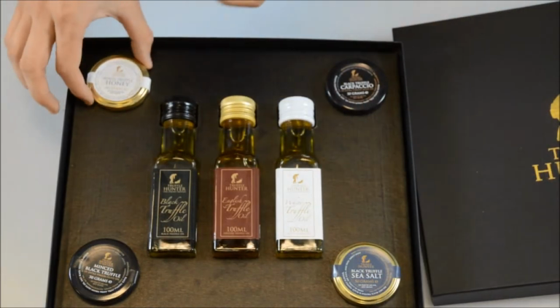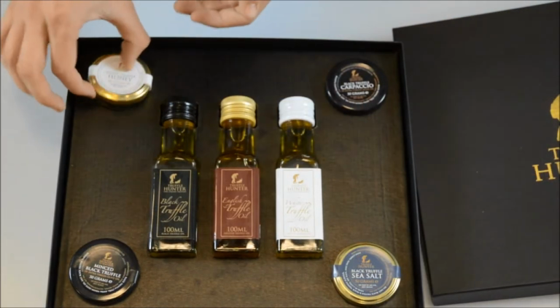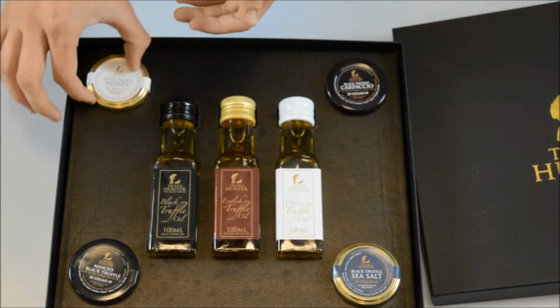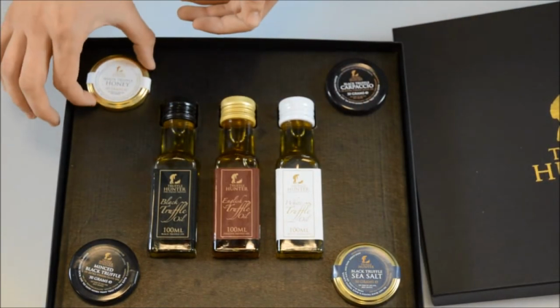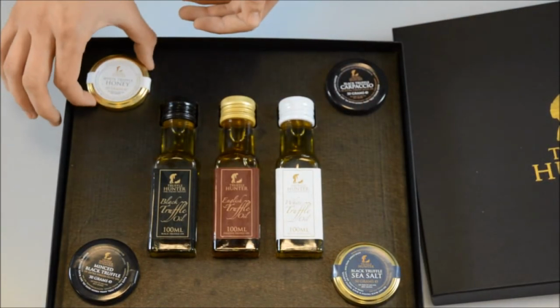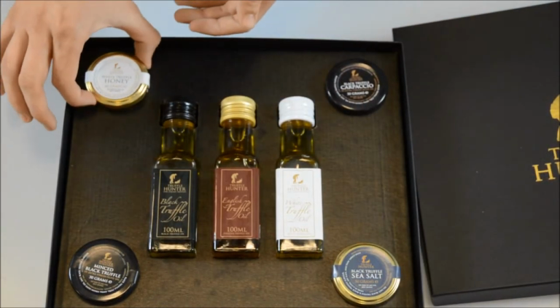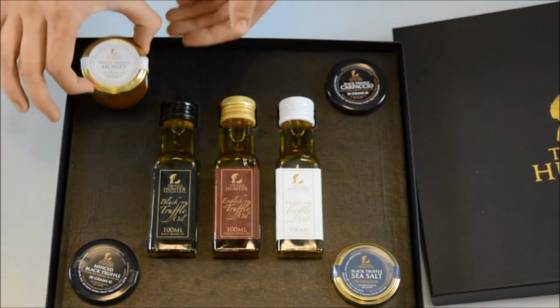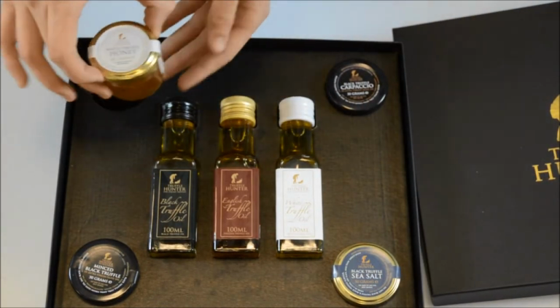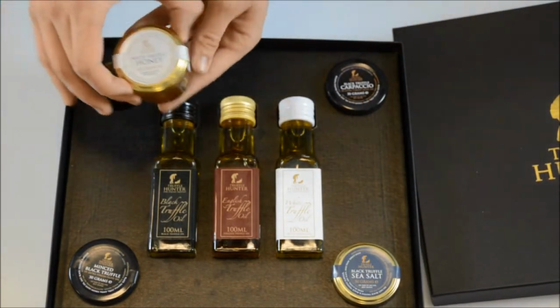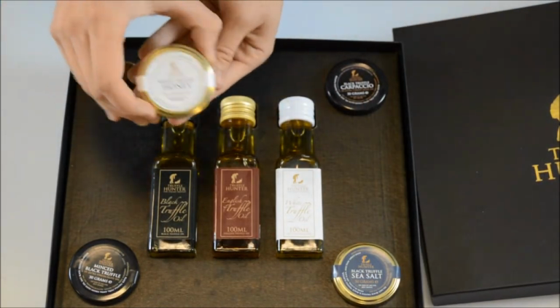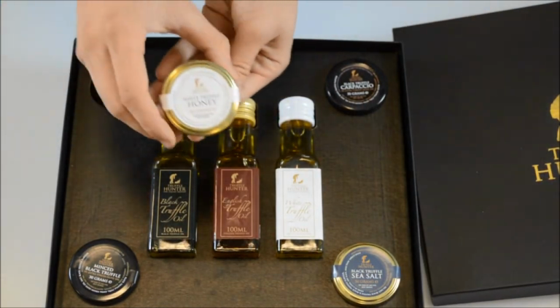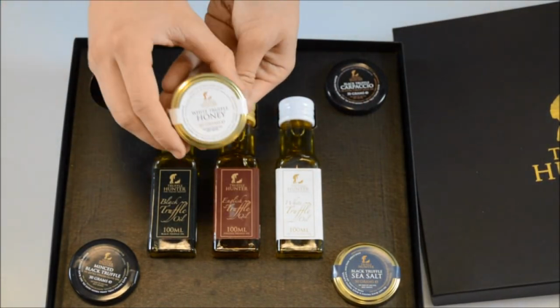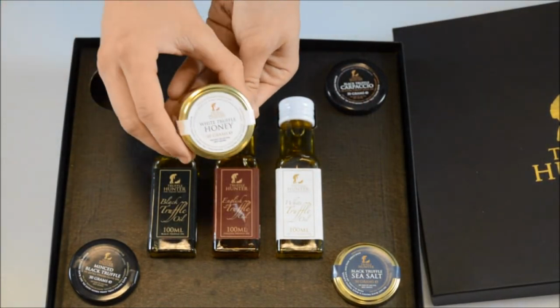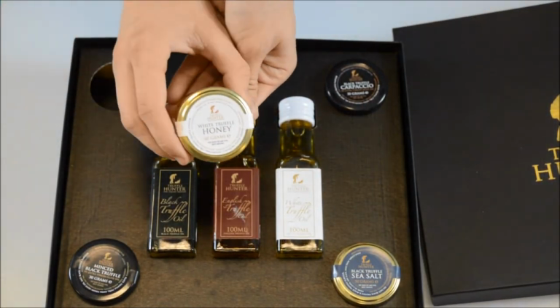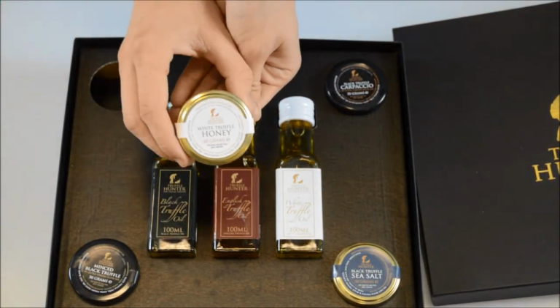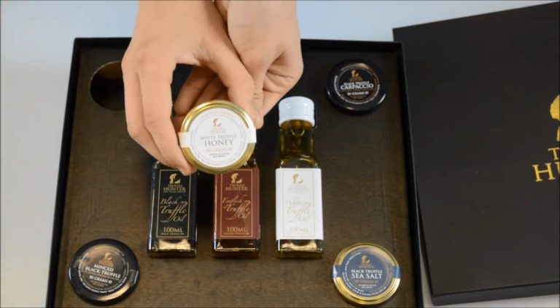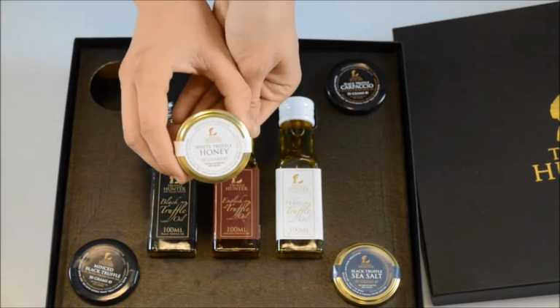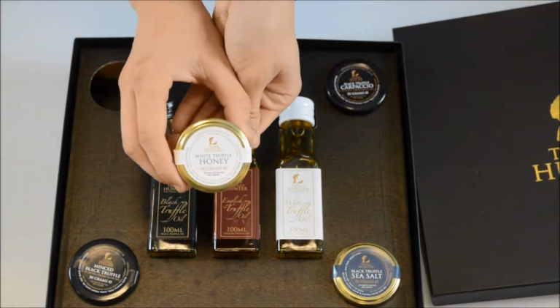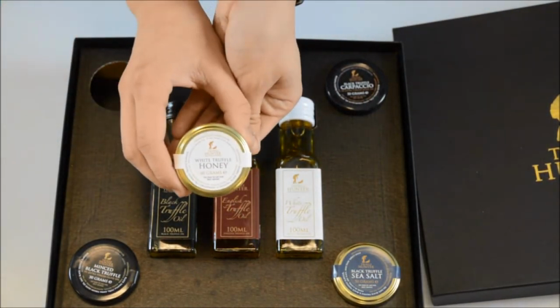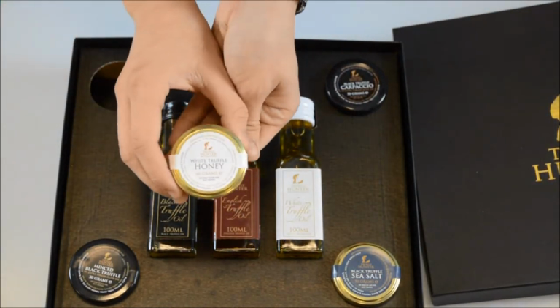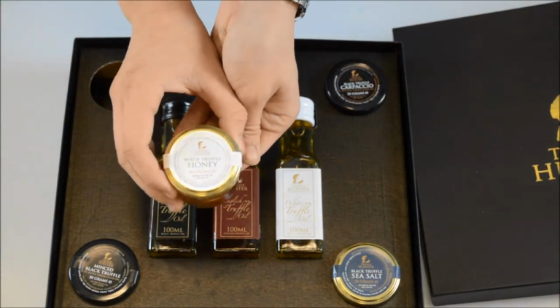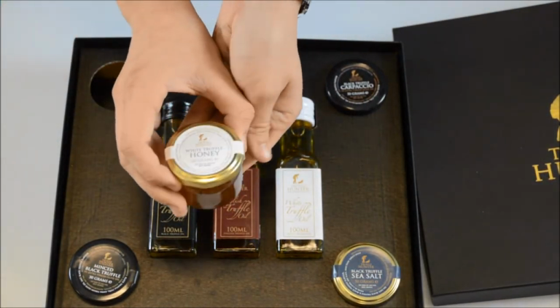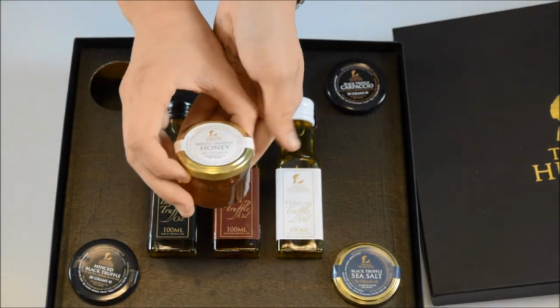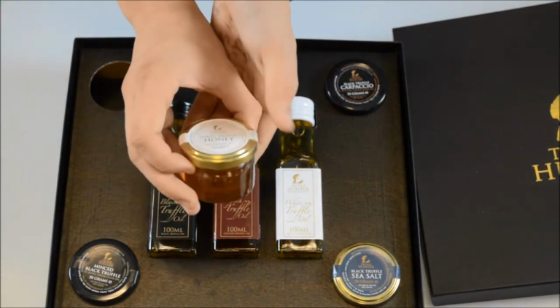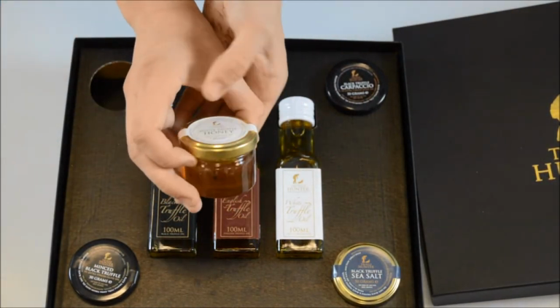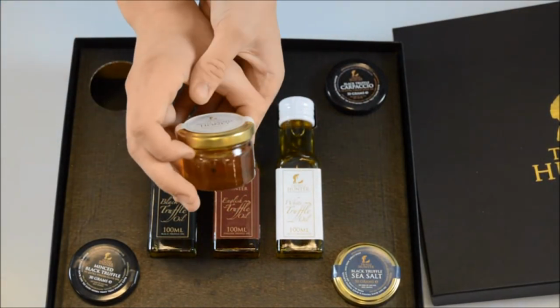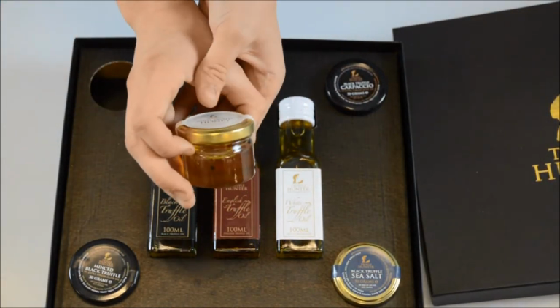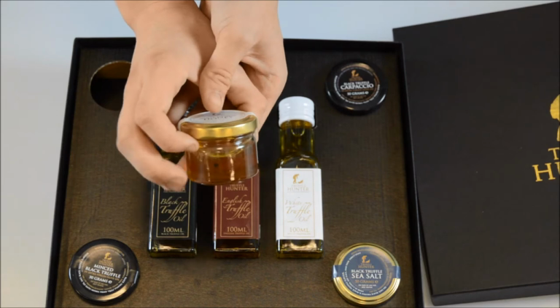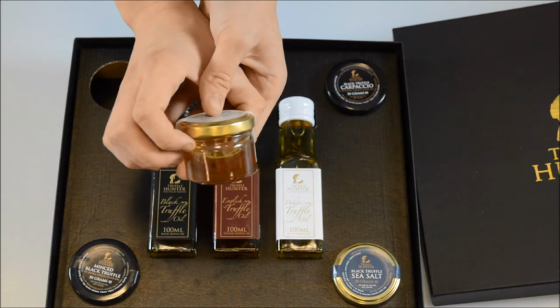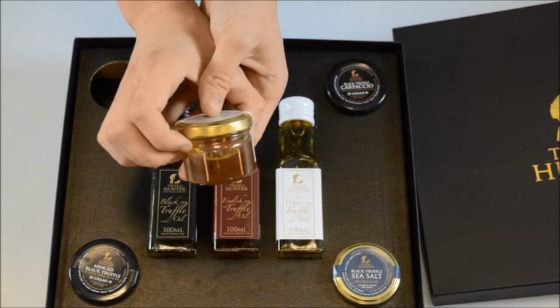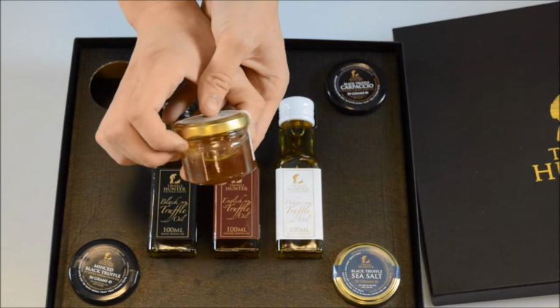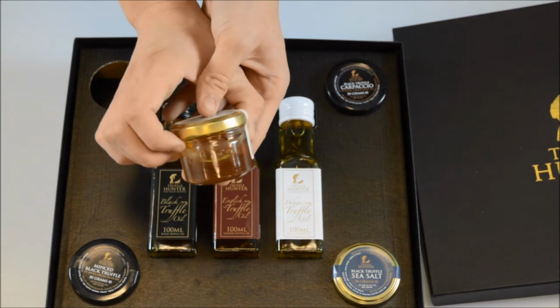Our white truffle honey has an incredible flavour — fantastic with cheese, scallops, and cold meats.